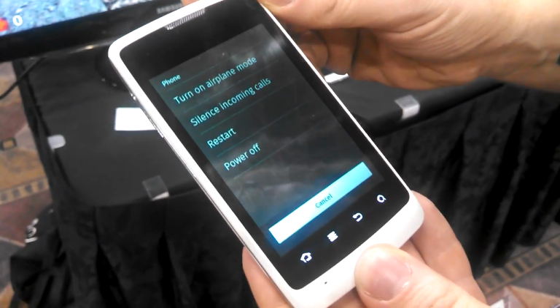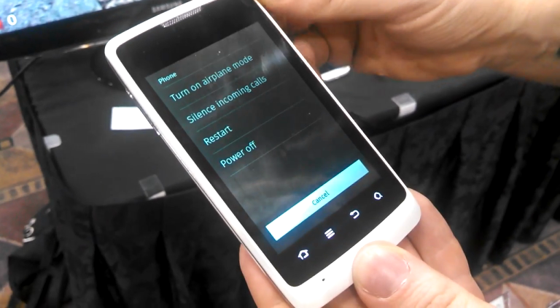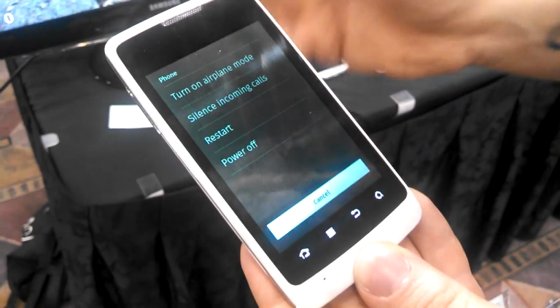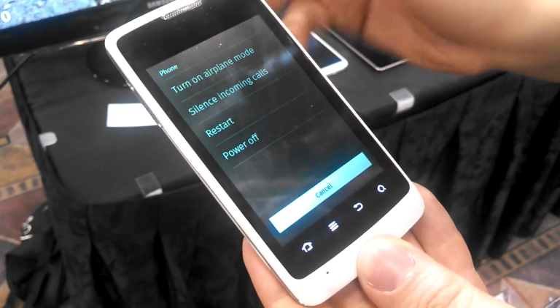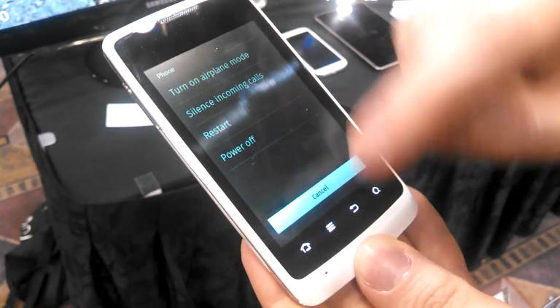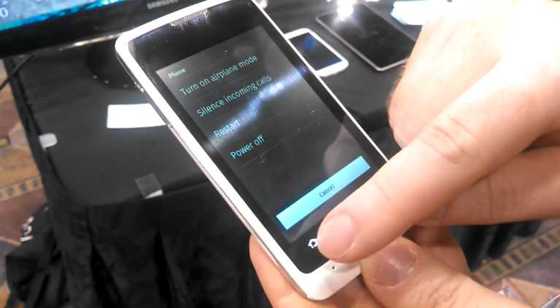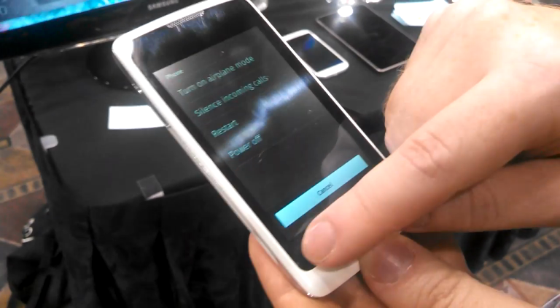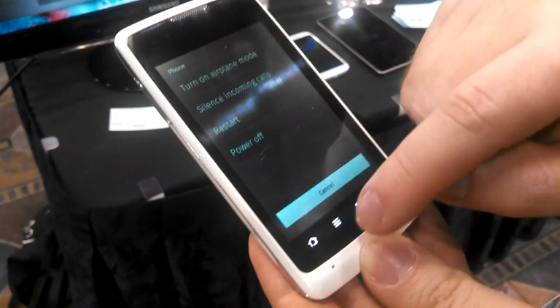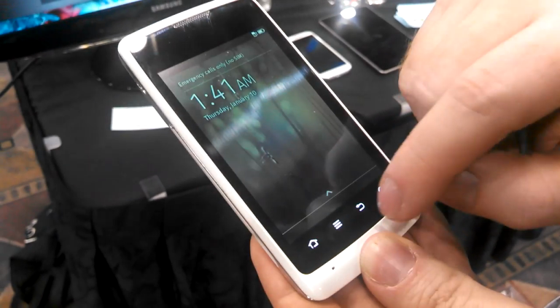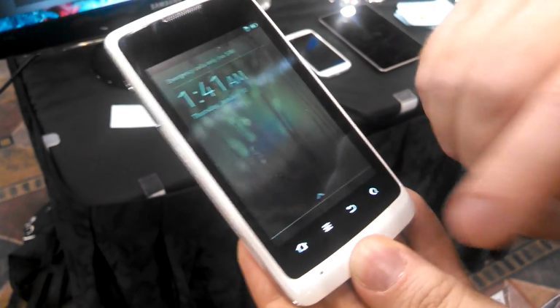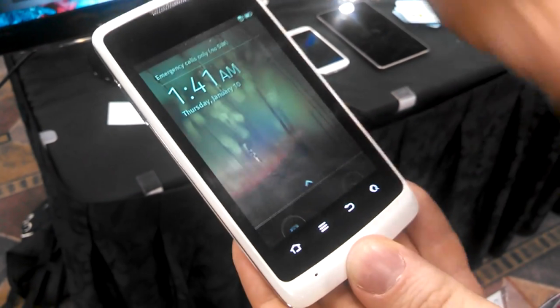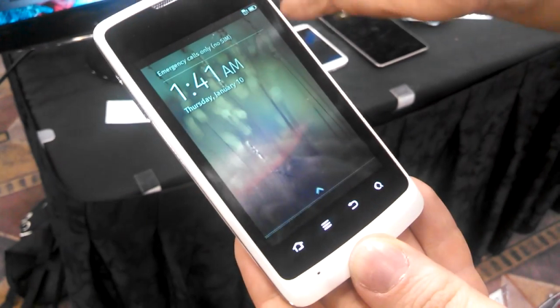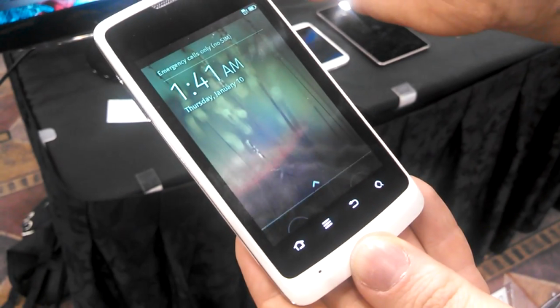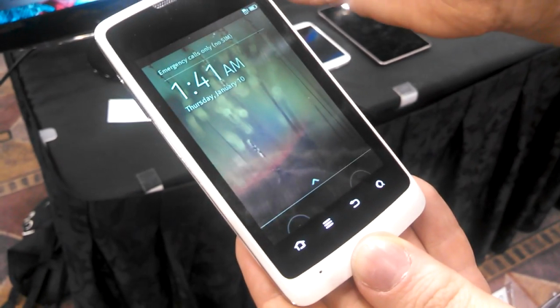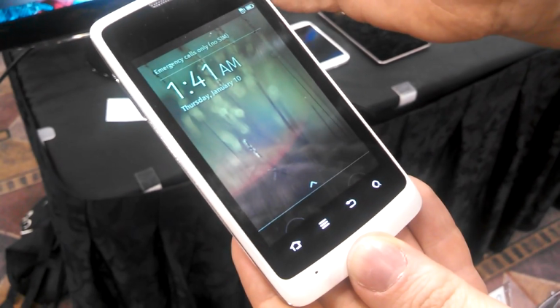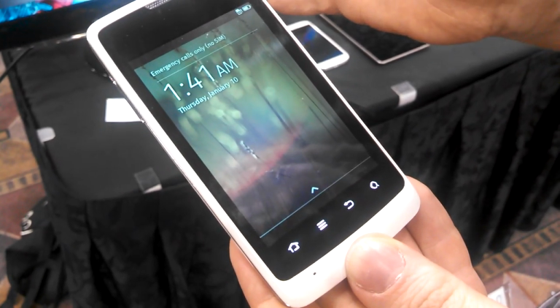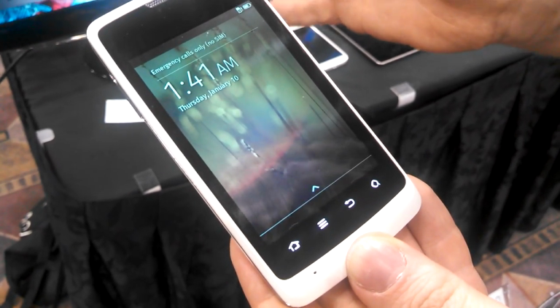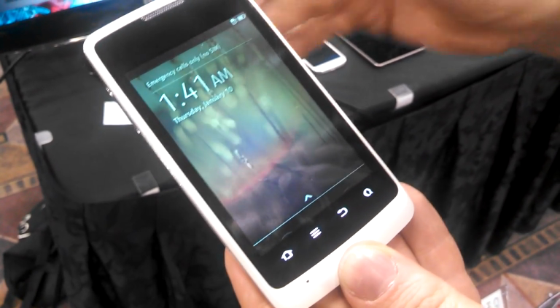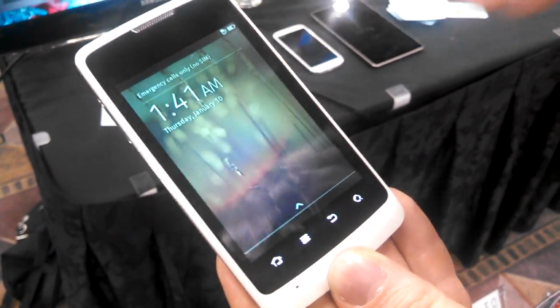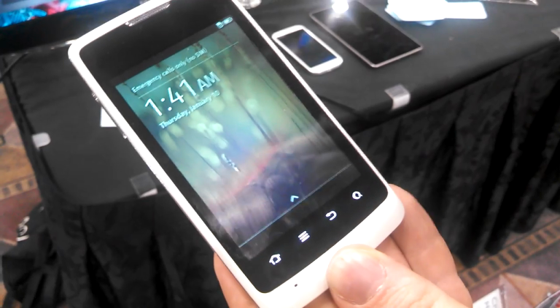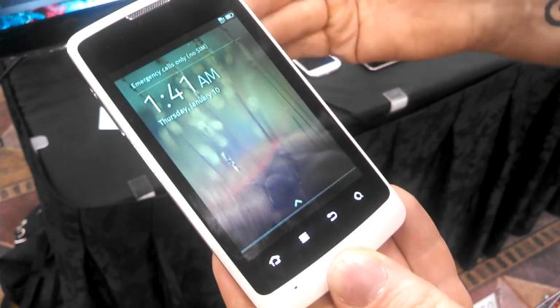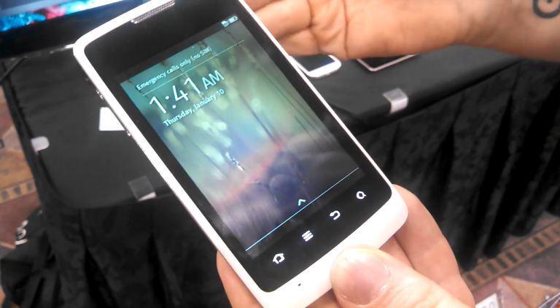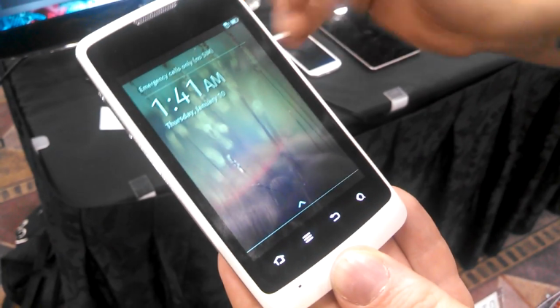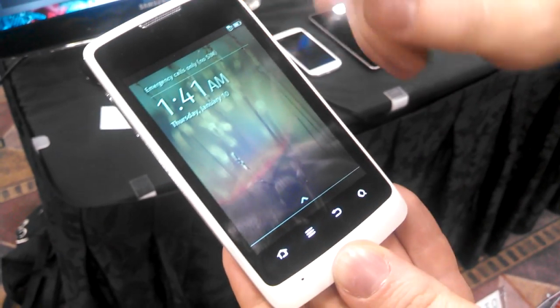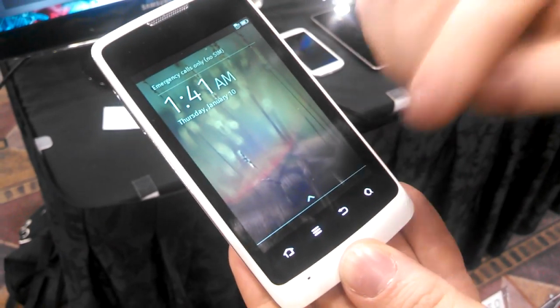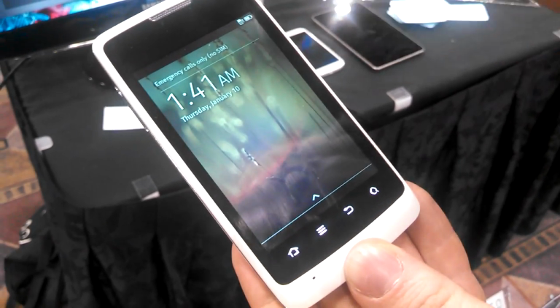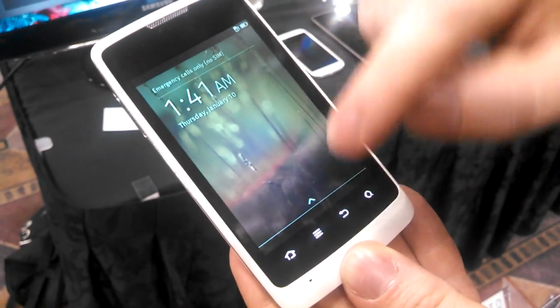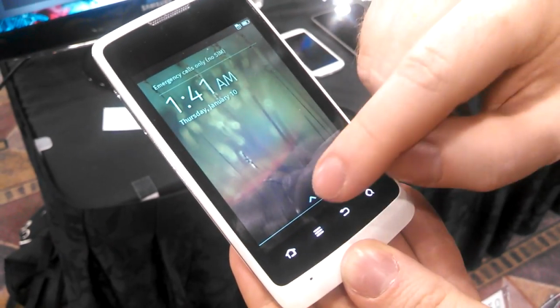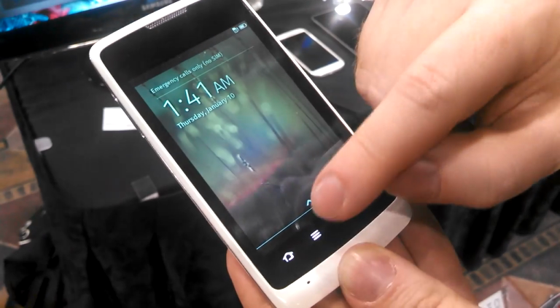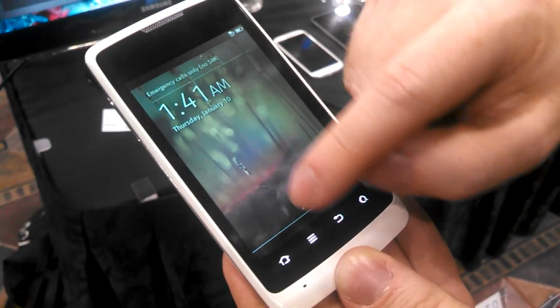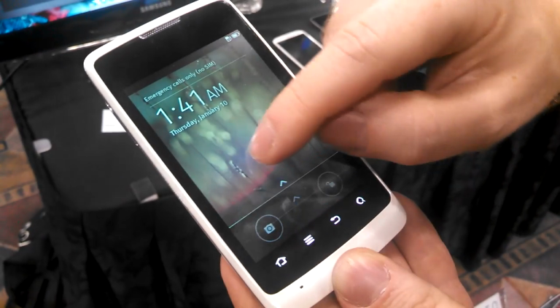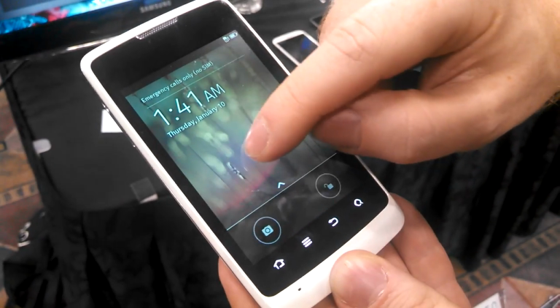This is what developers play with, so some things are rather rough still, but this is what it will be looking like for end users later on as well.